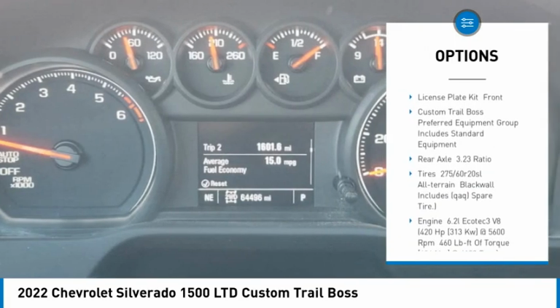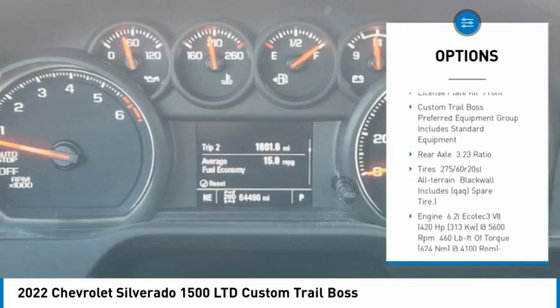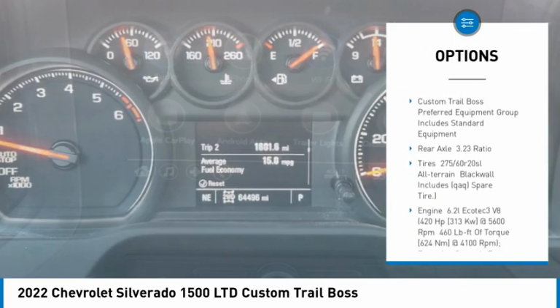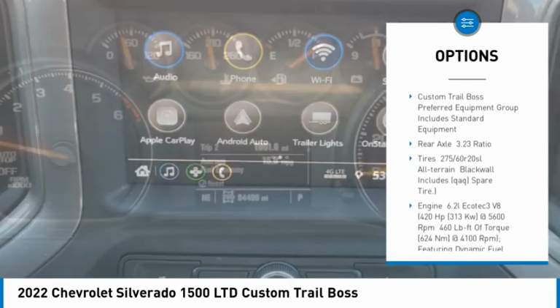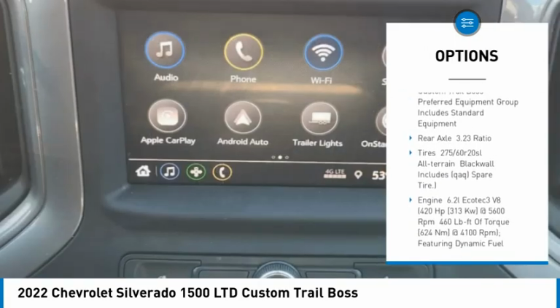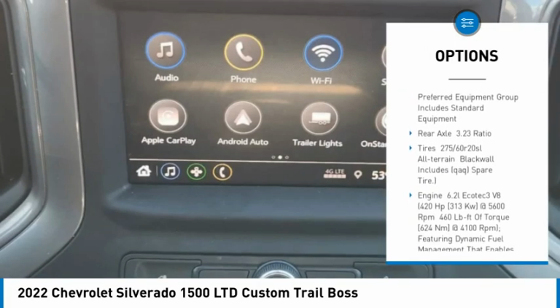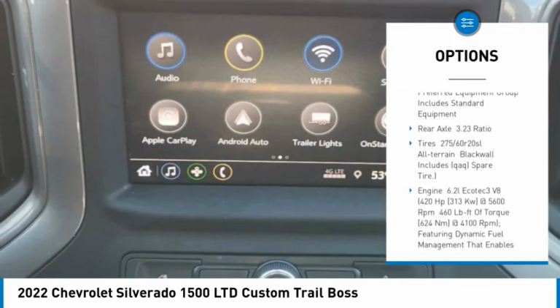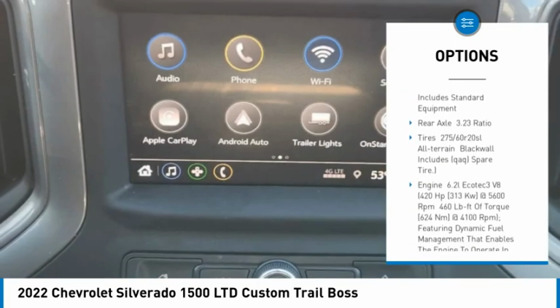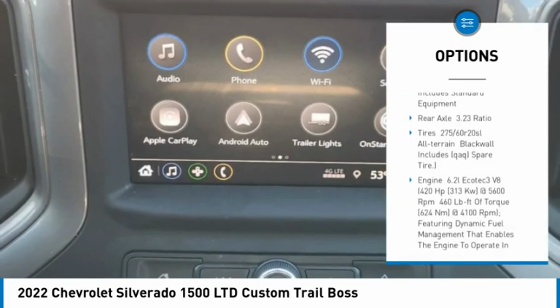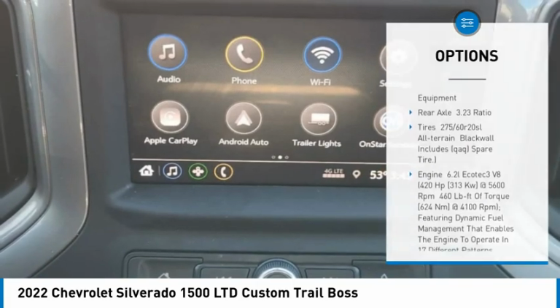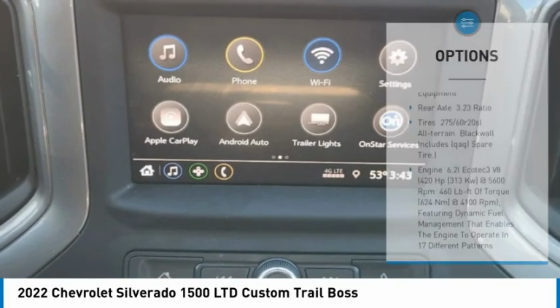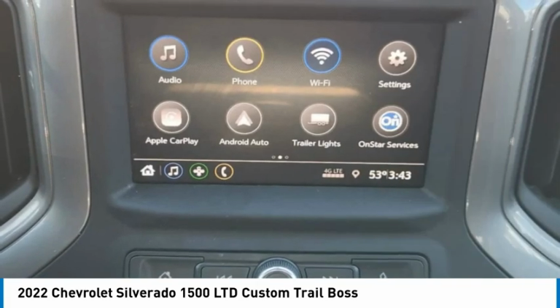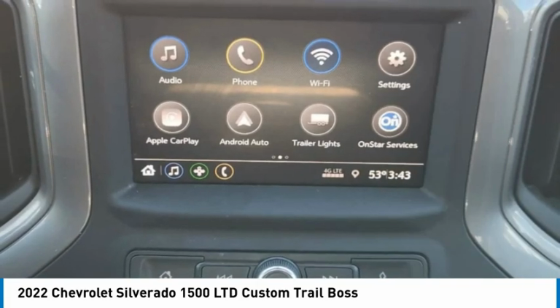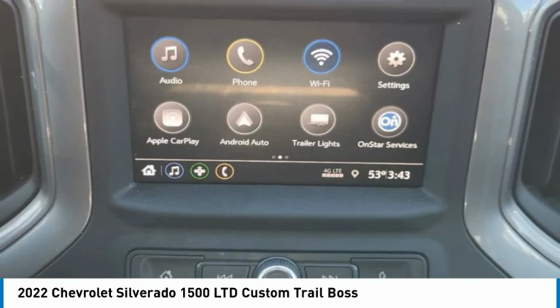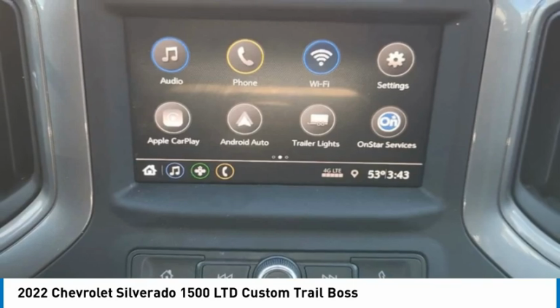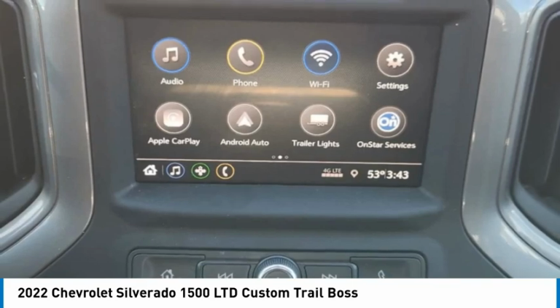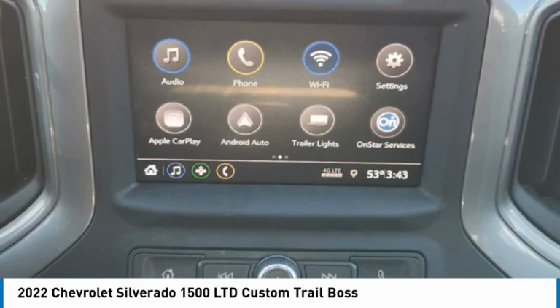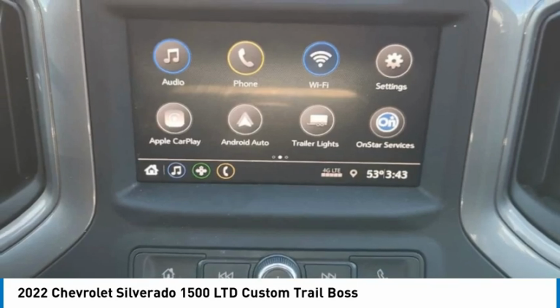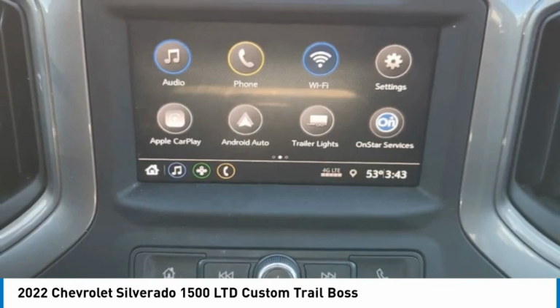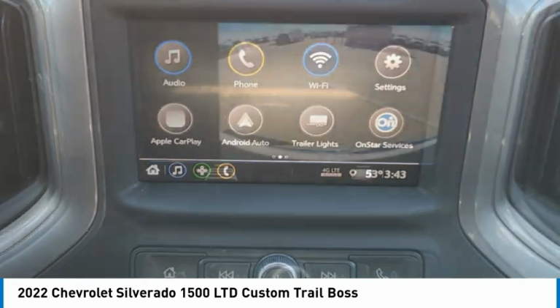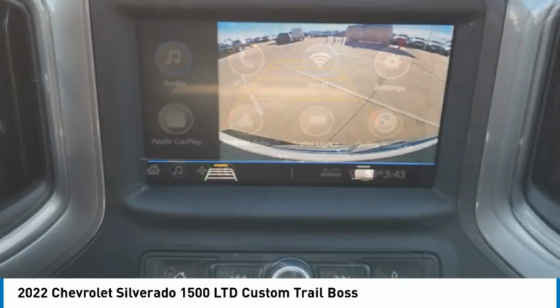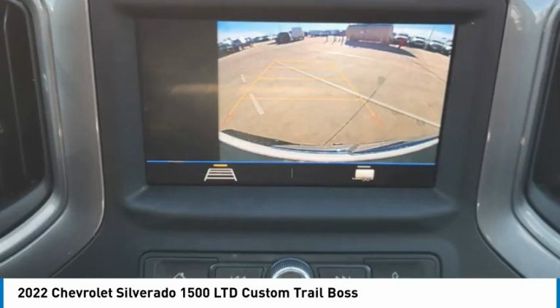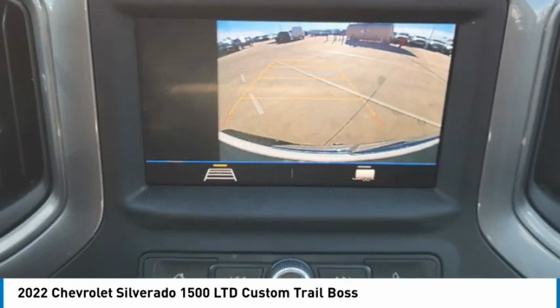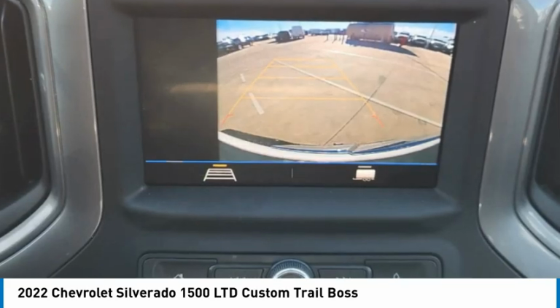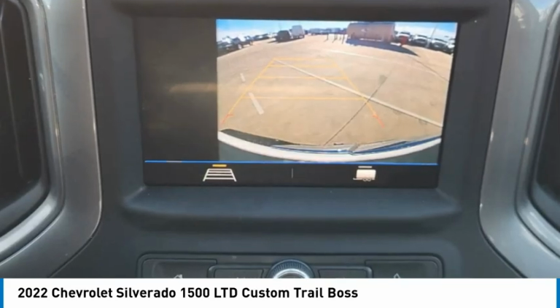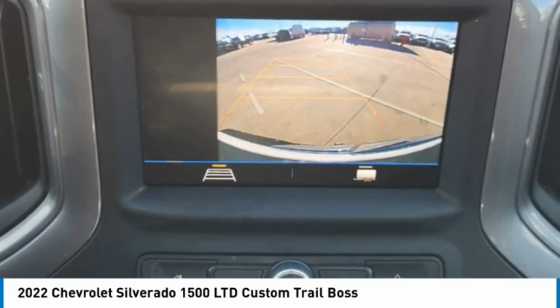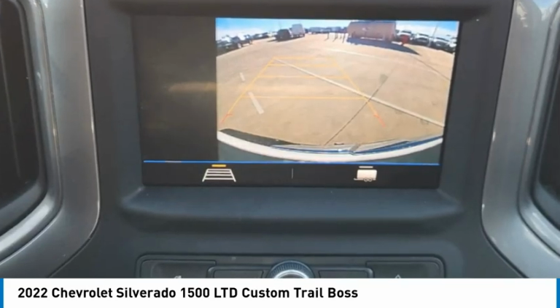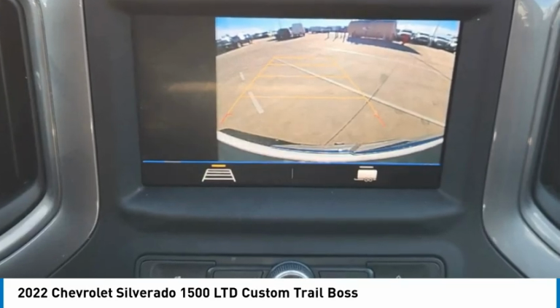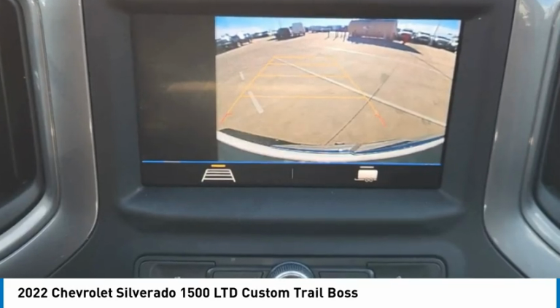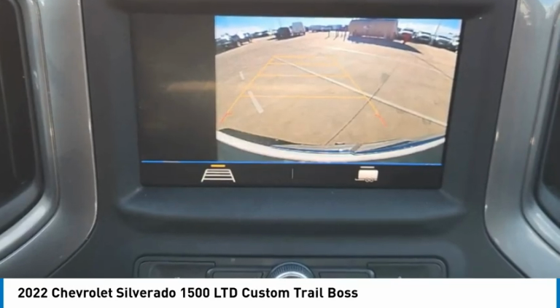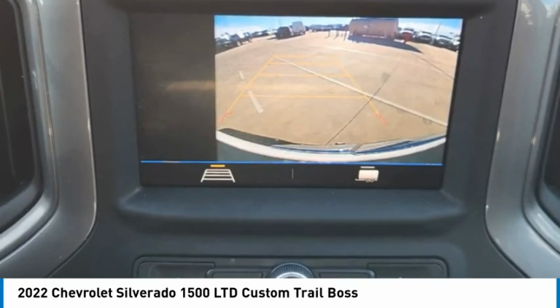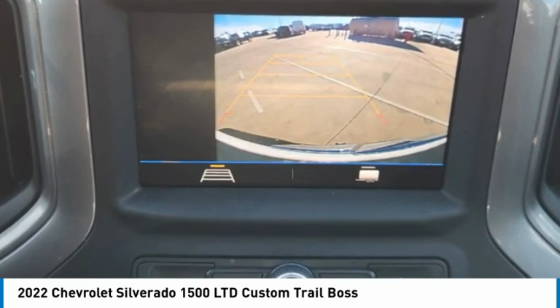Traction control, stability control, daytime running lights, tires — front all season.